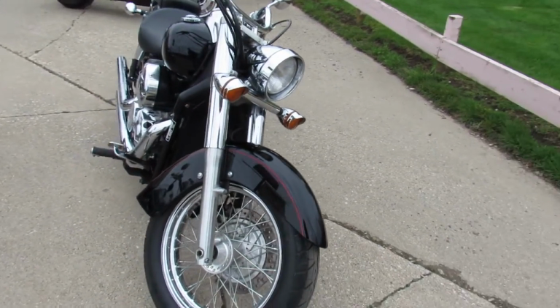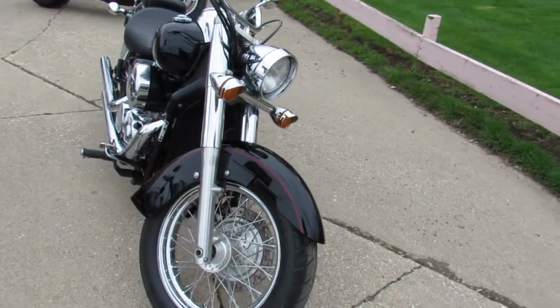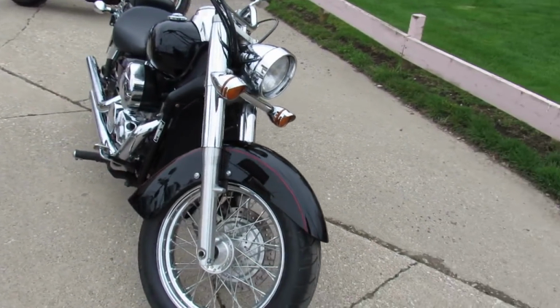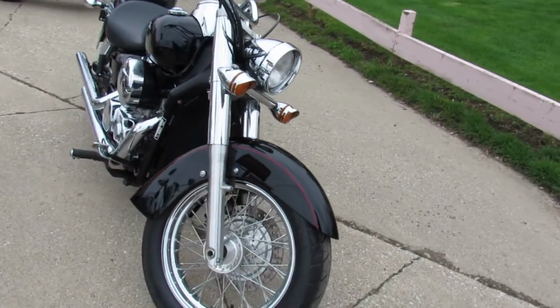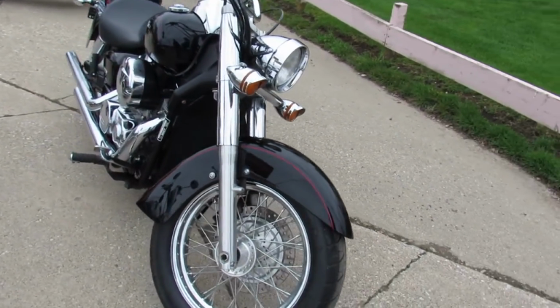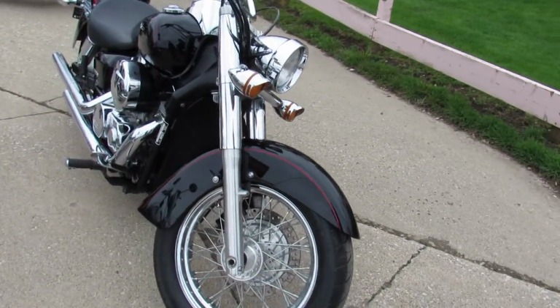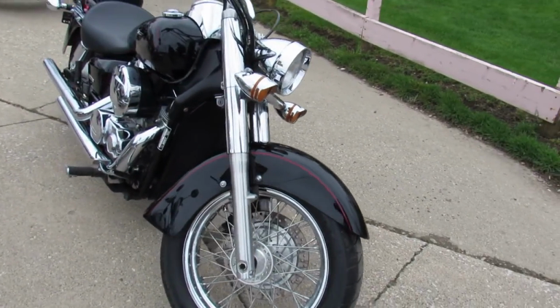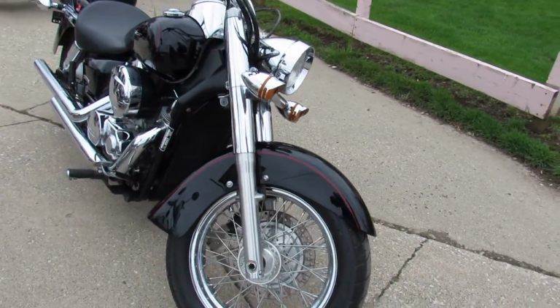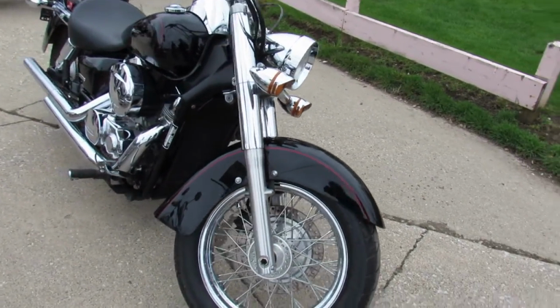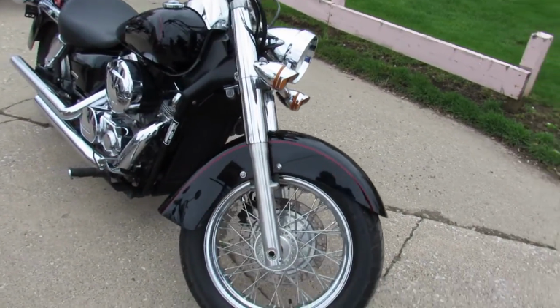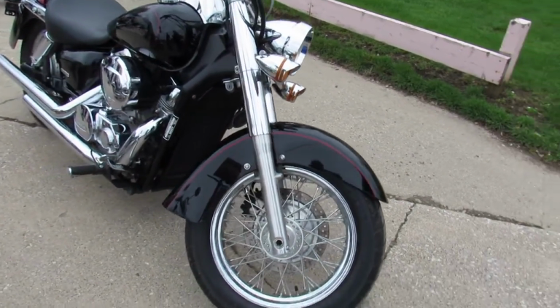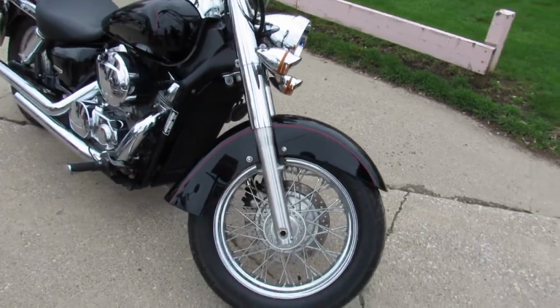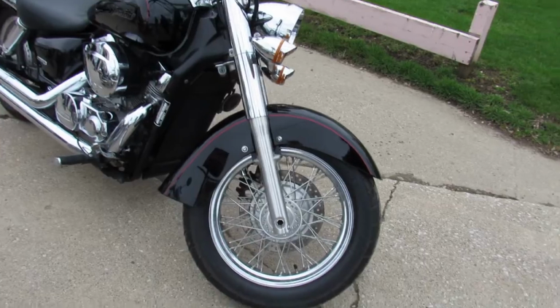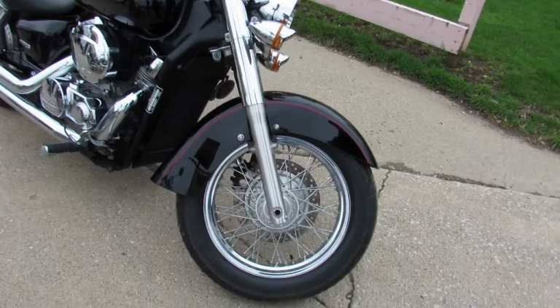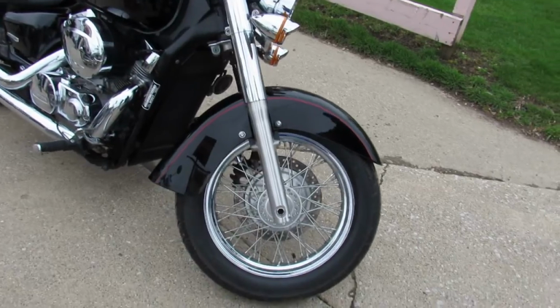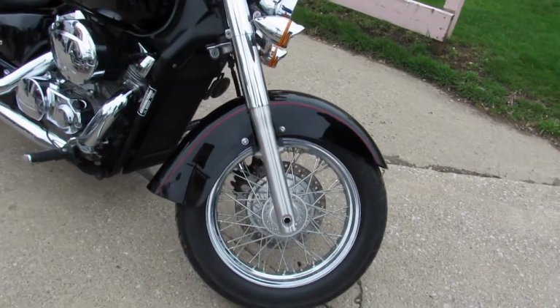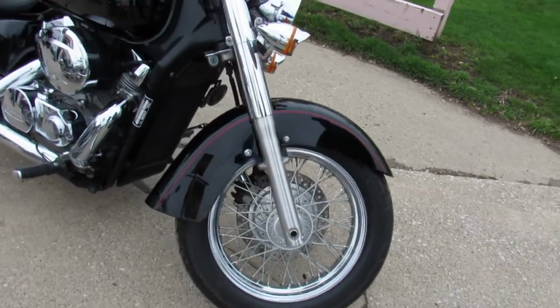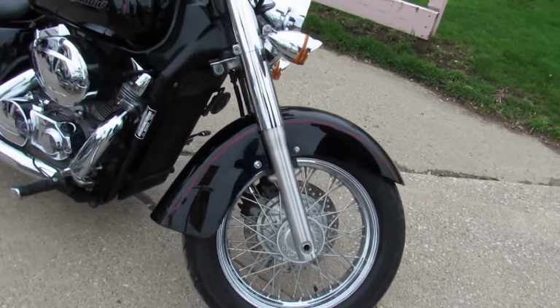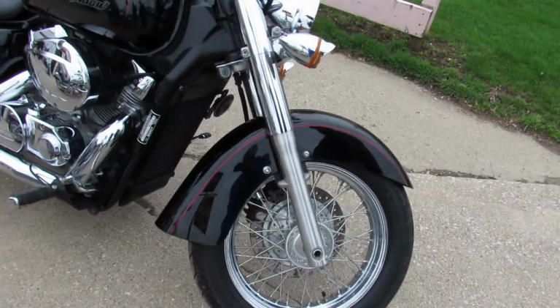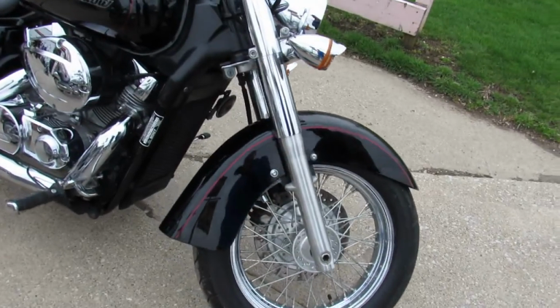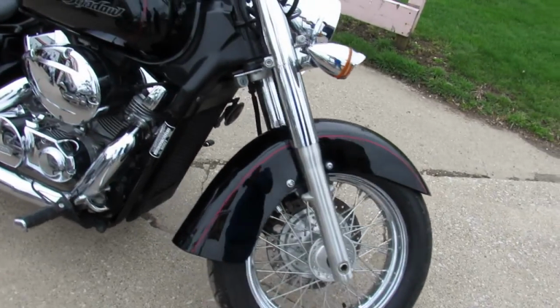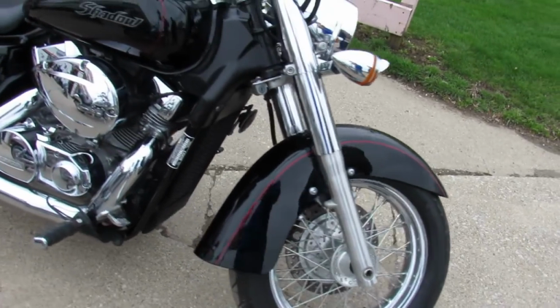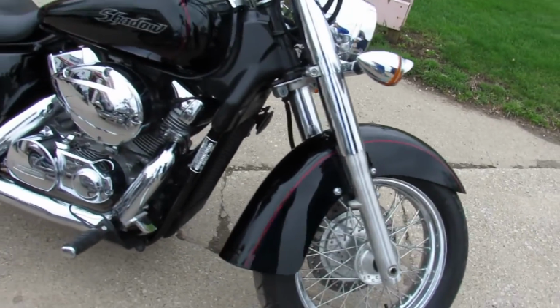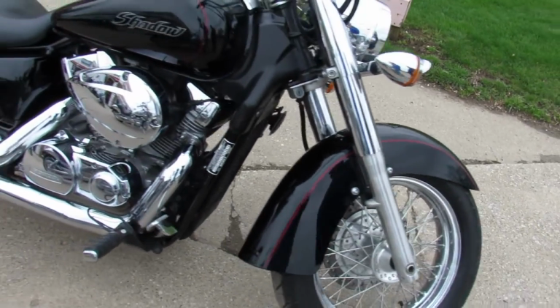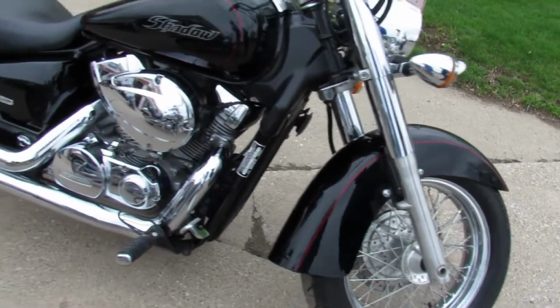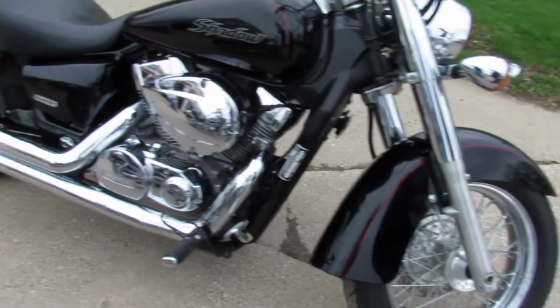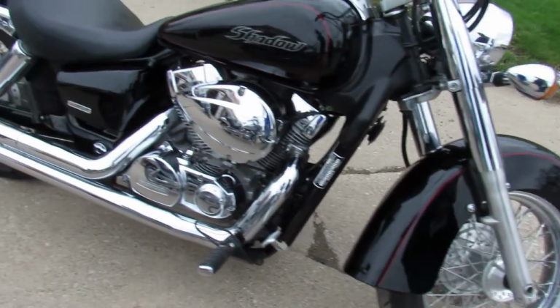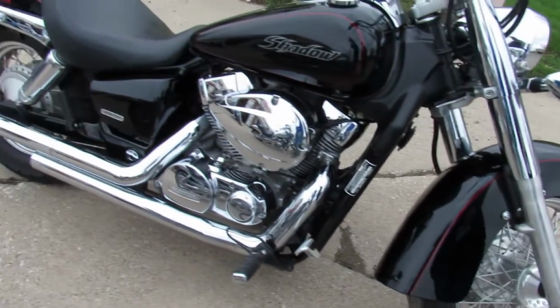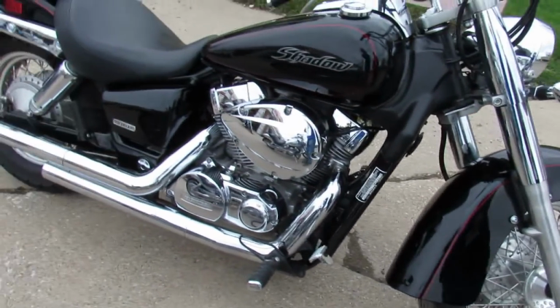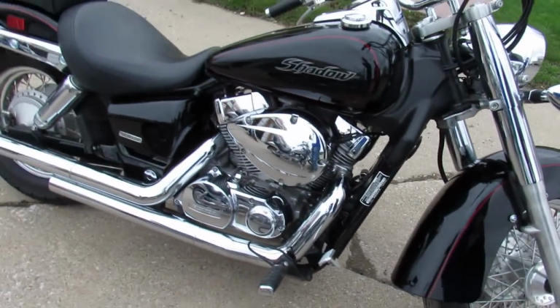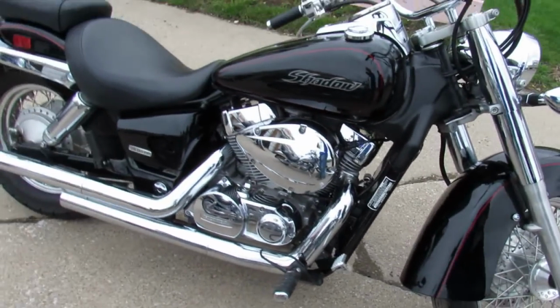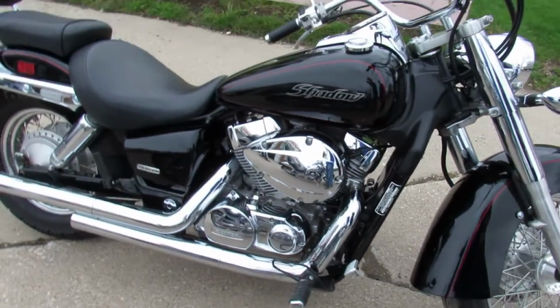Just serviced at the Honda dealership. Give us a call and we'll get it done — 810-648-9500.